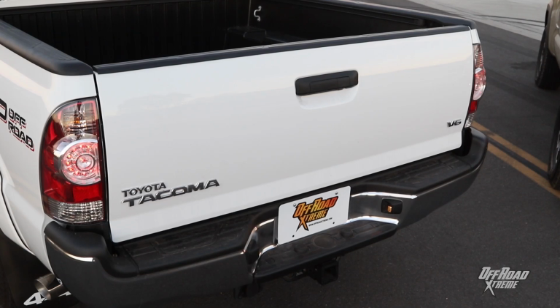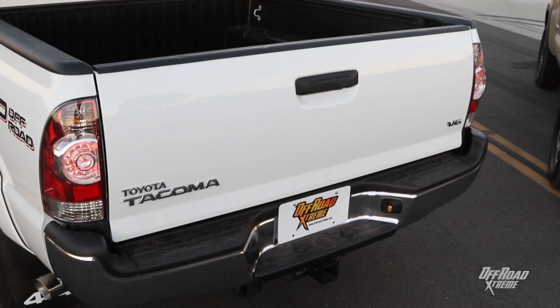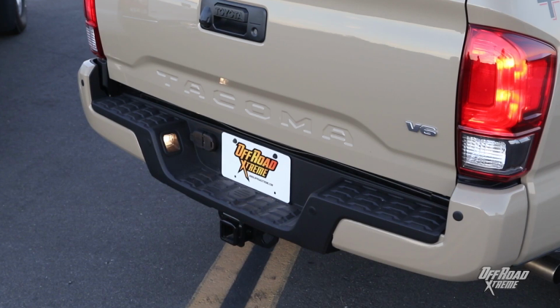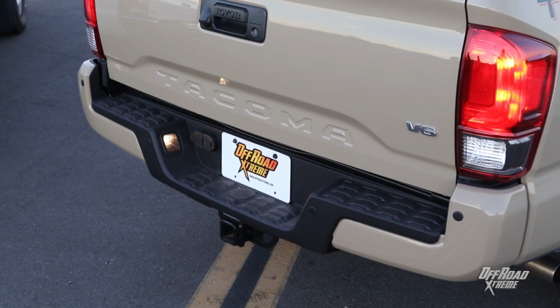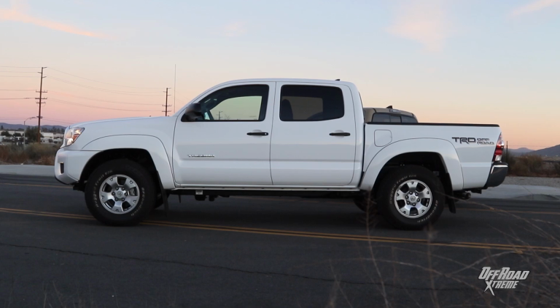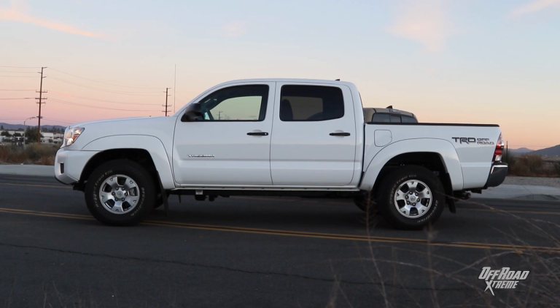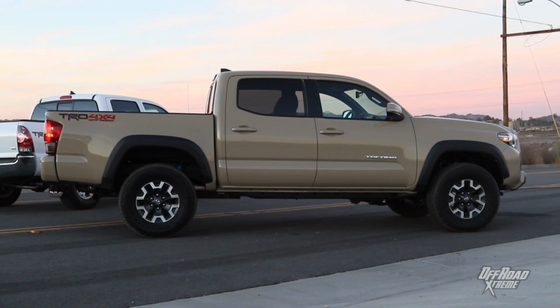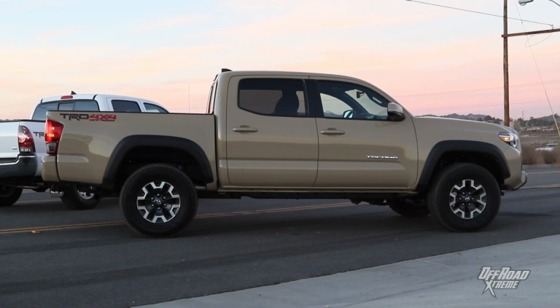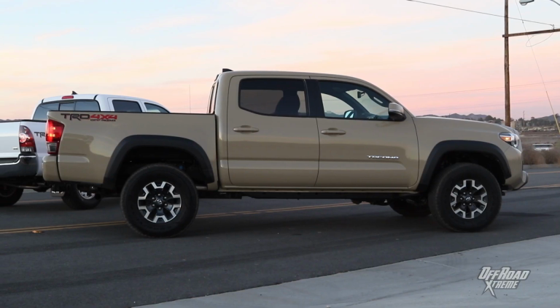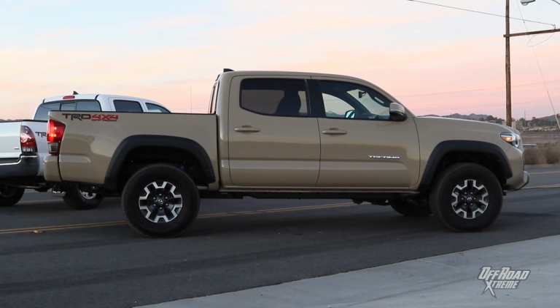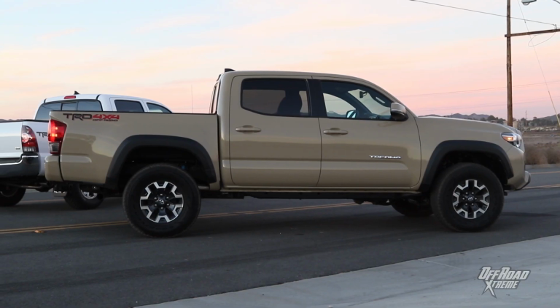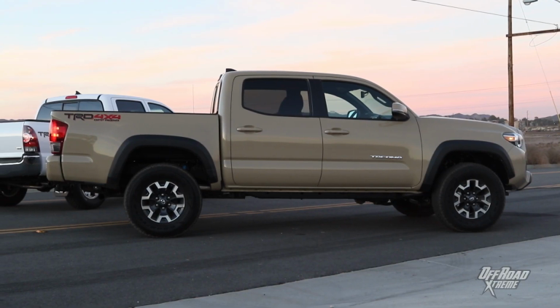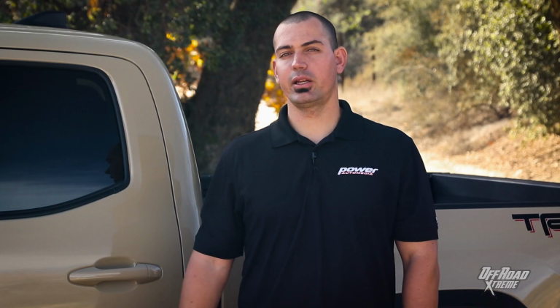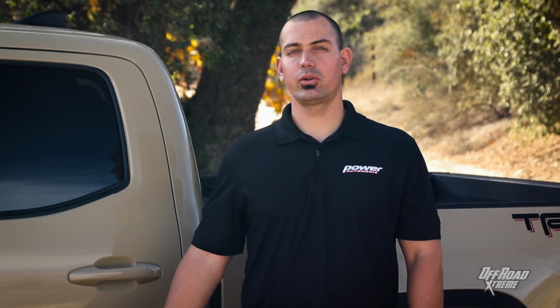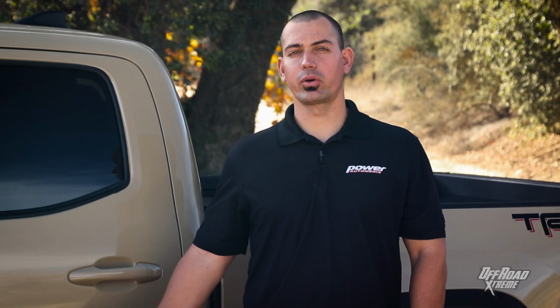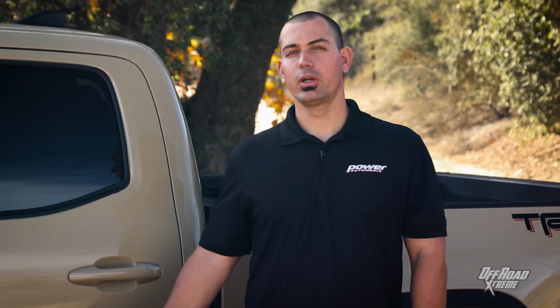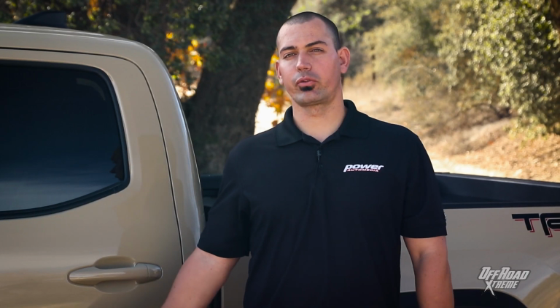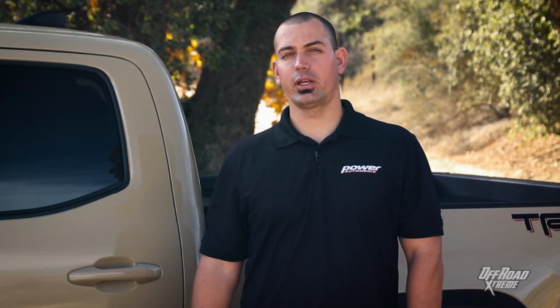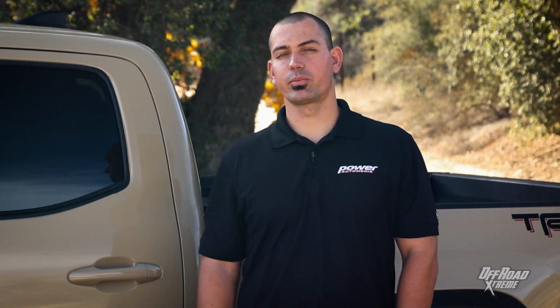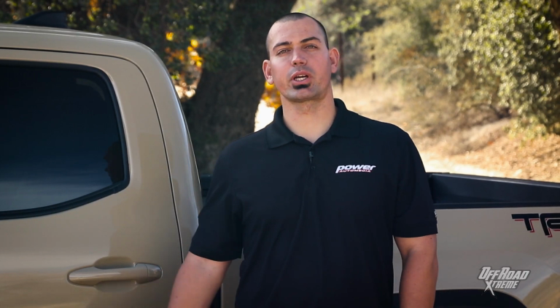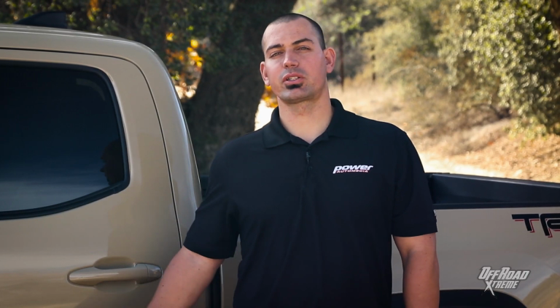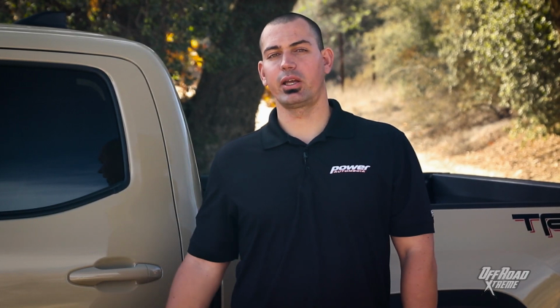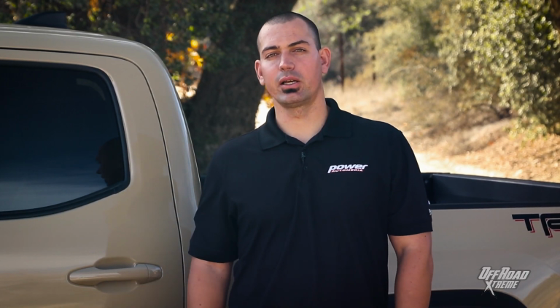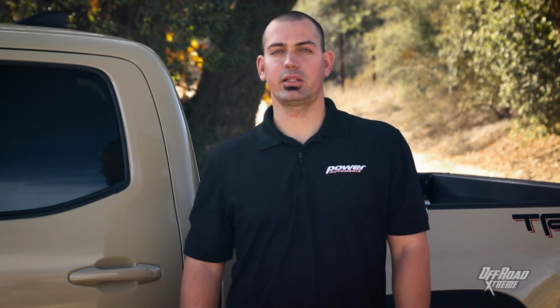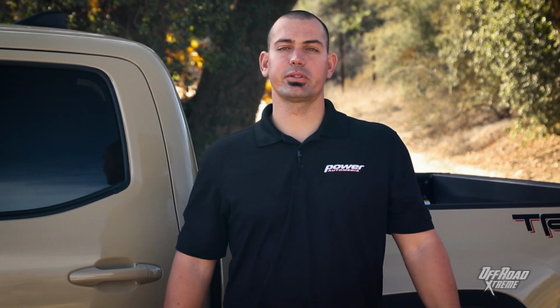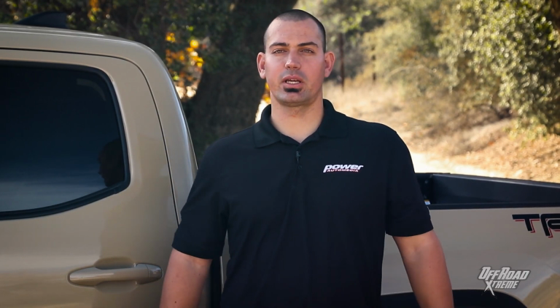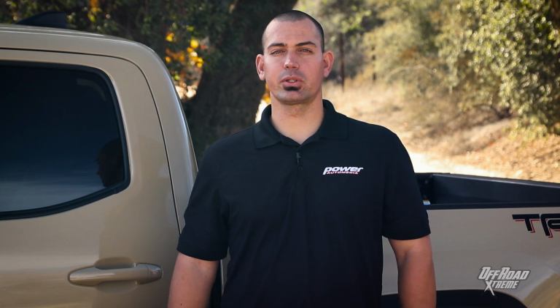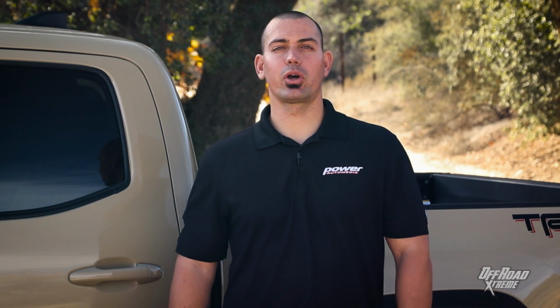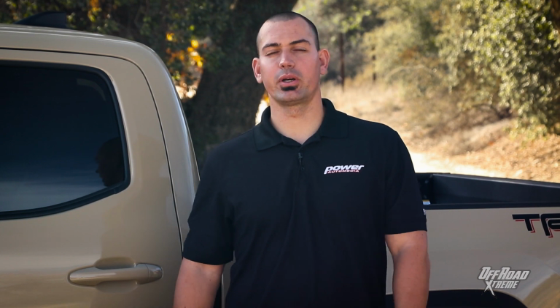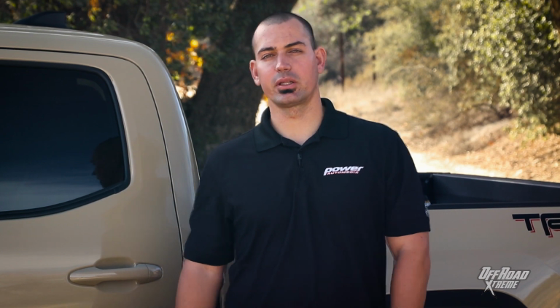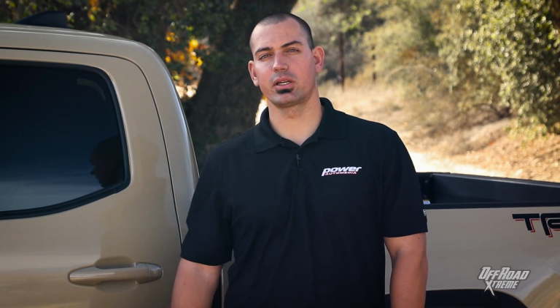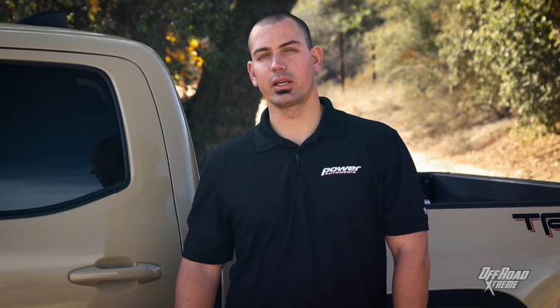Toyota went ahead and redesigned the whole outside of the truck. They added a new grille, a new front end, projector-style headlights, and they even stamped the Tacoma into the tailgate.